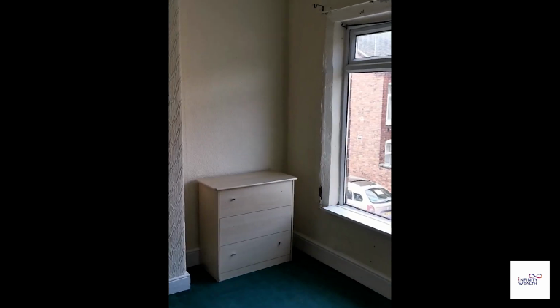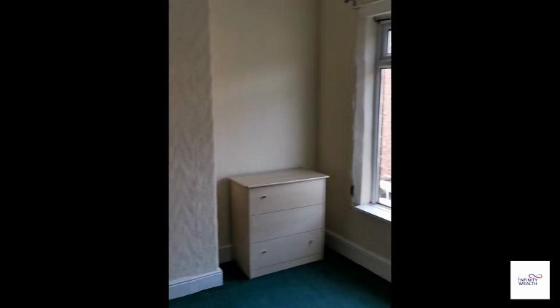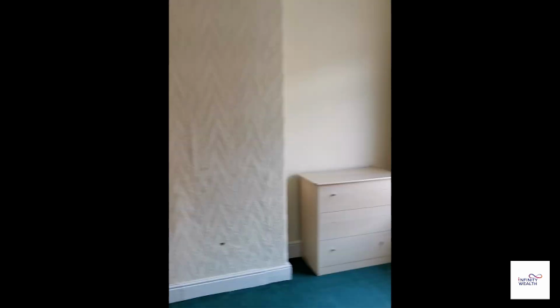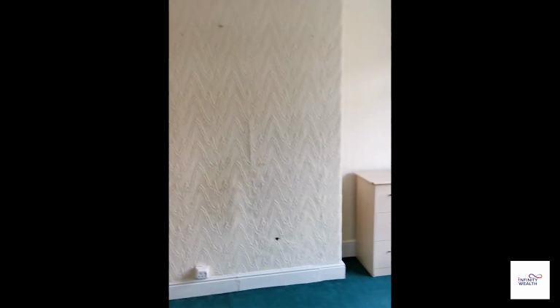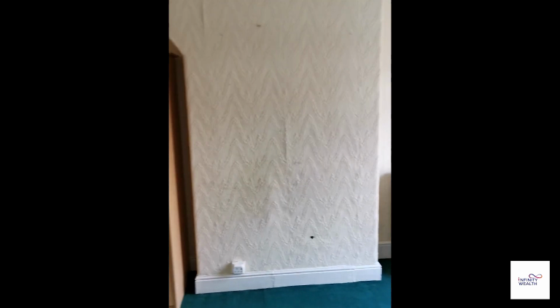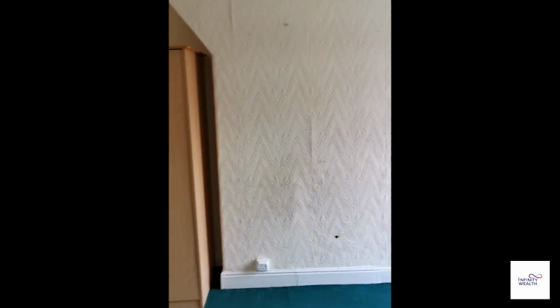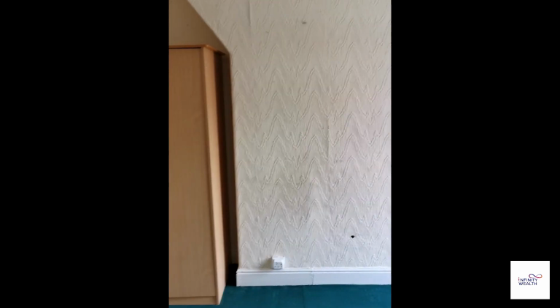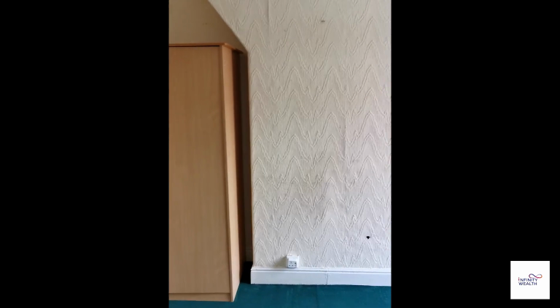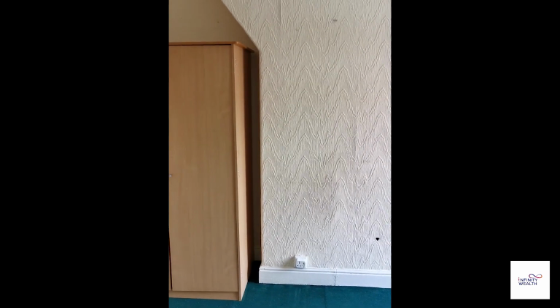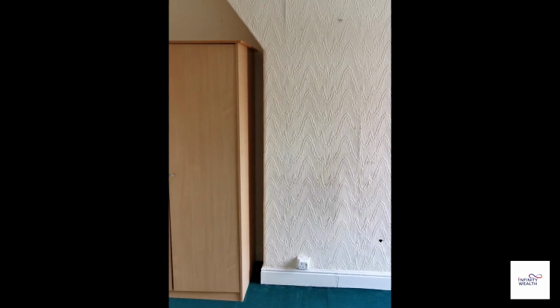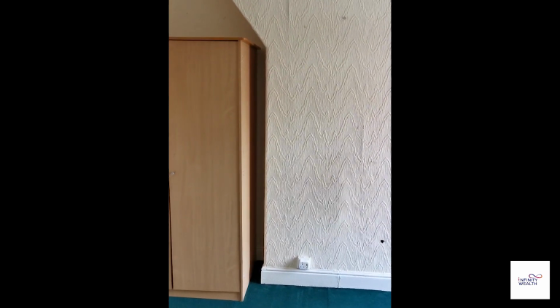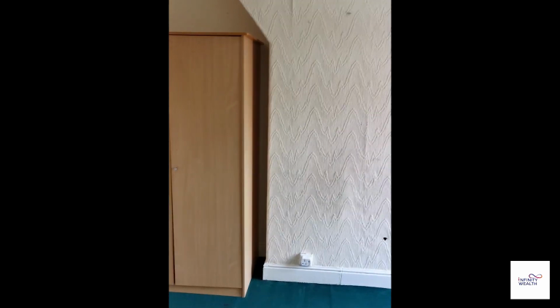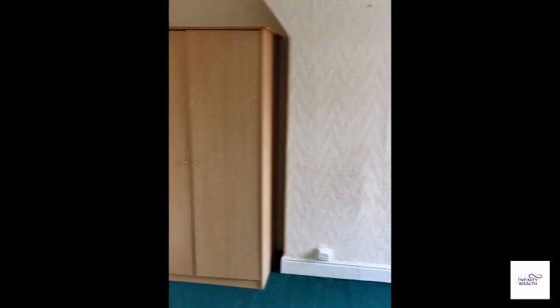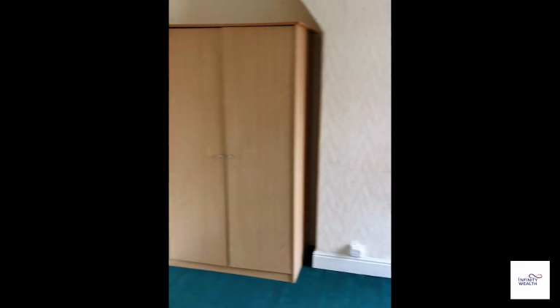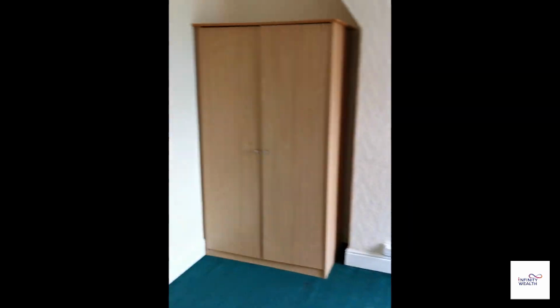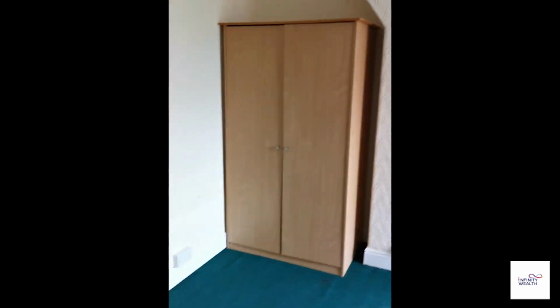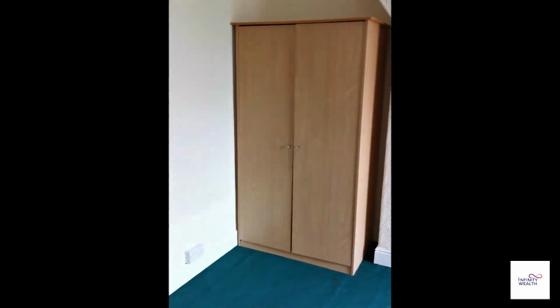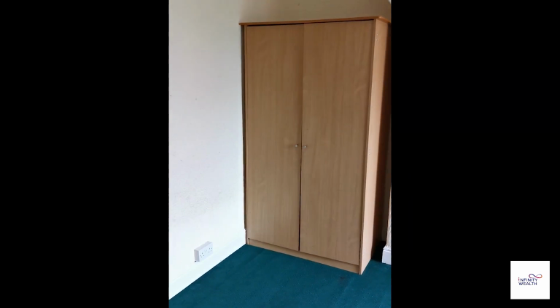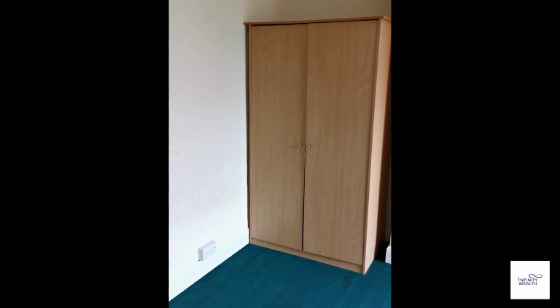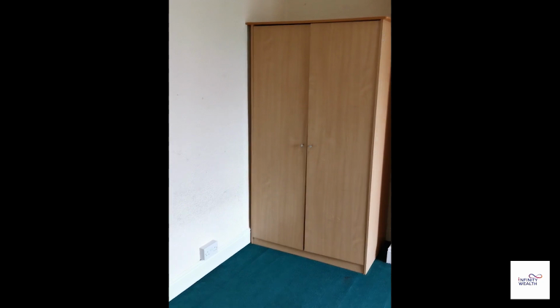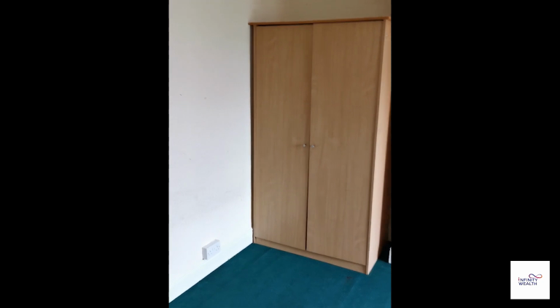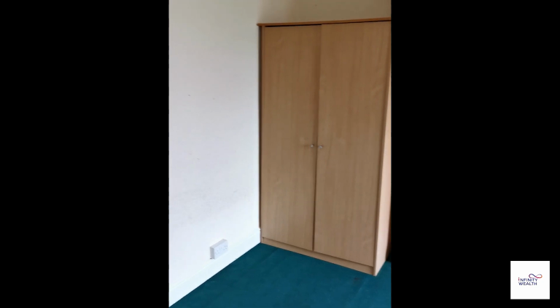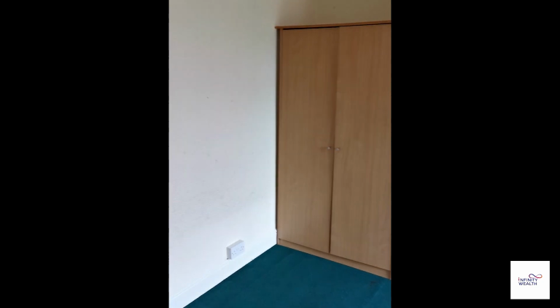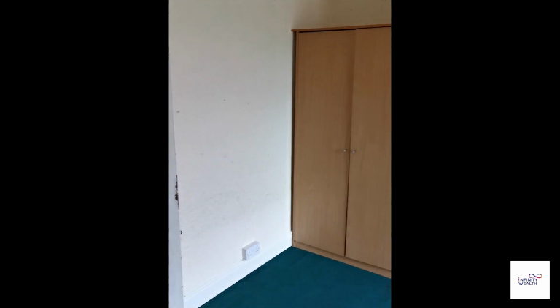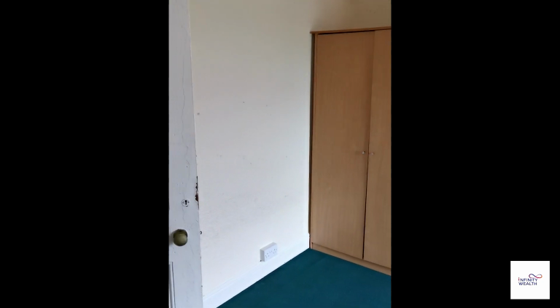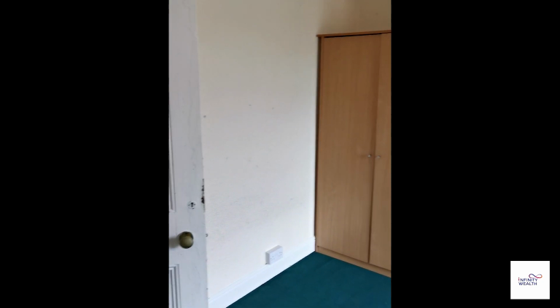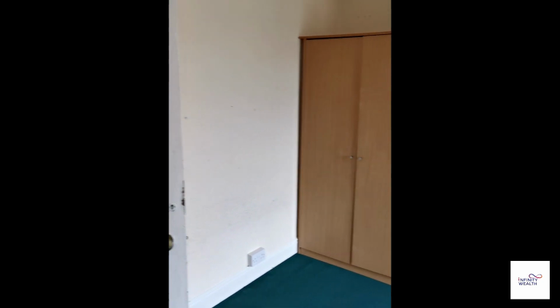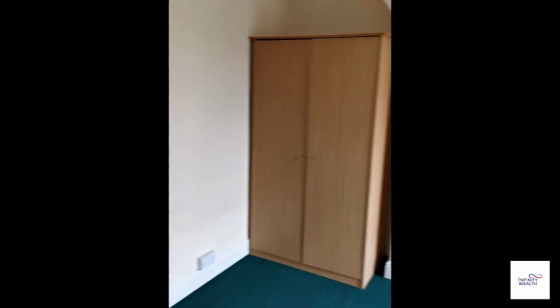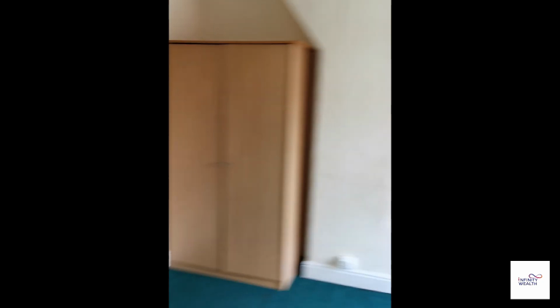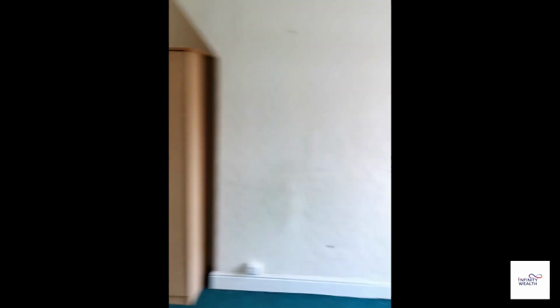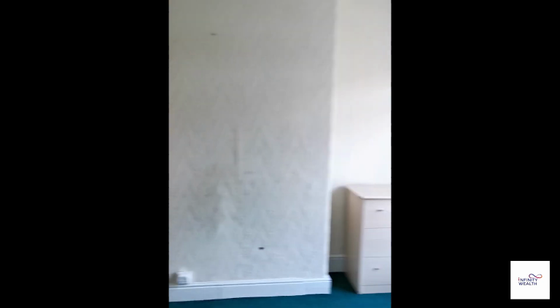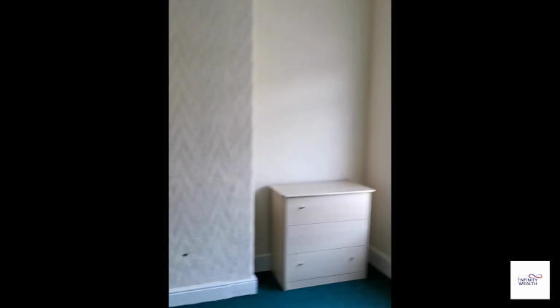So you can see the current state, and you can see what we'll do because I'll show you the end product next door.